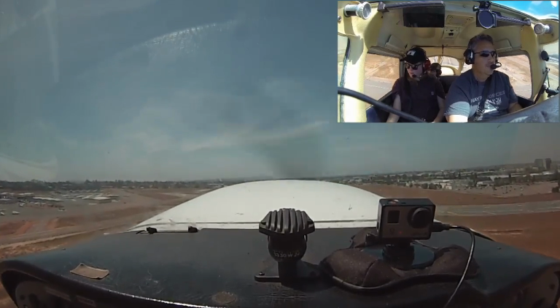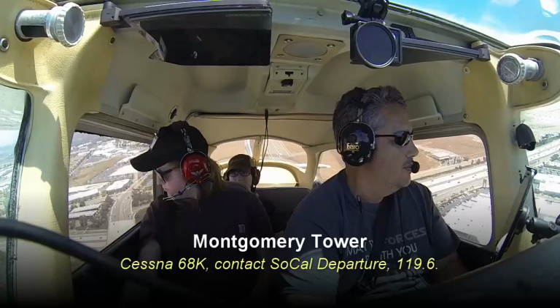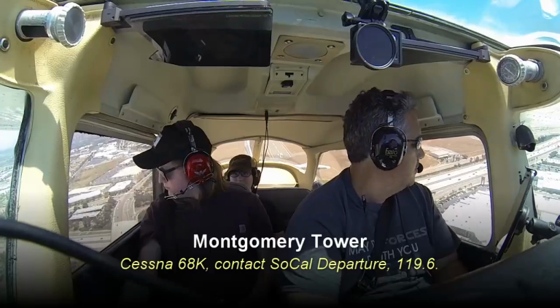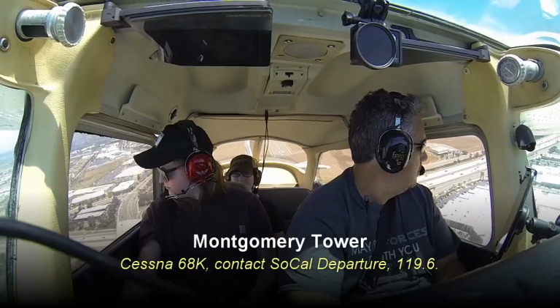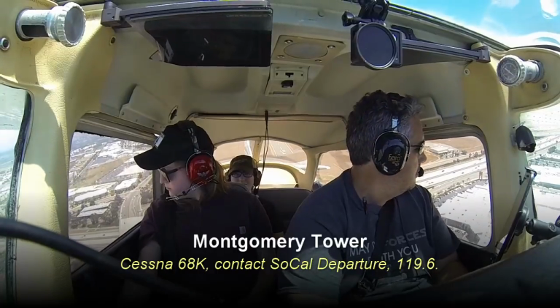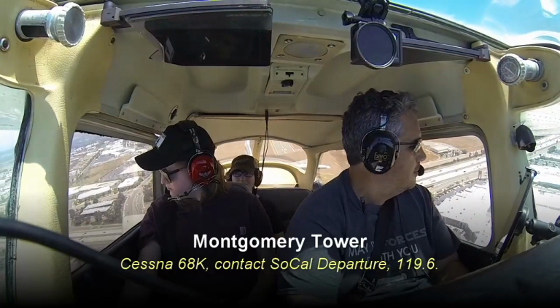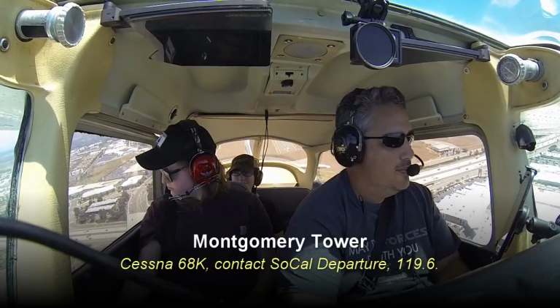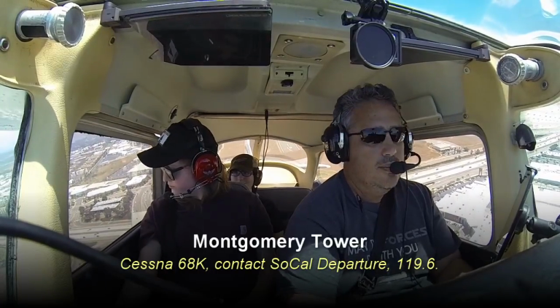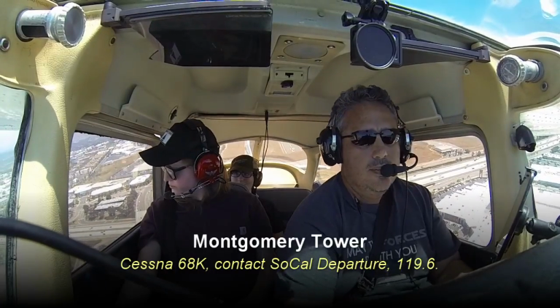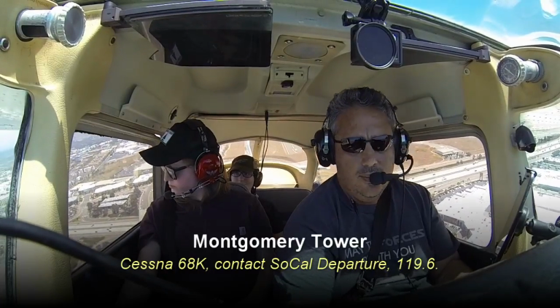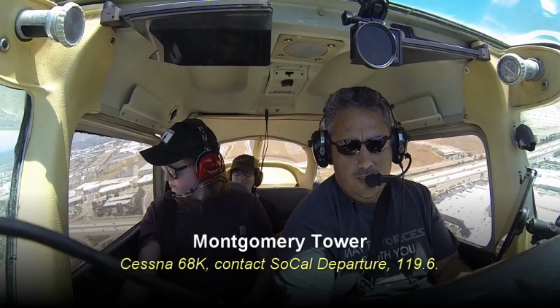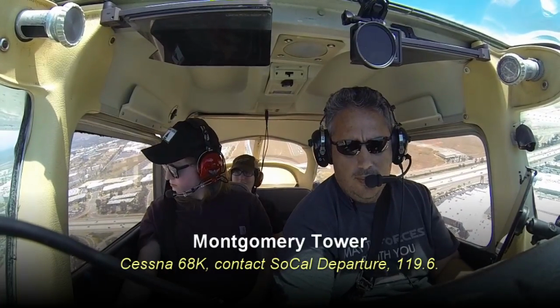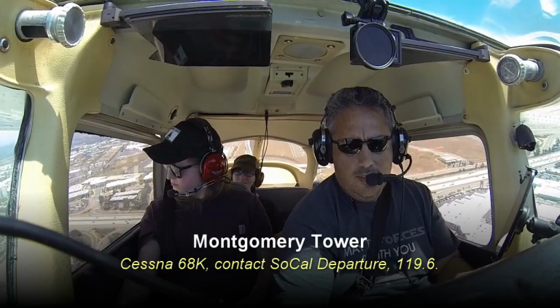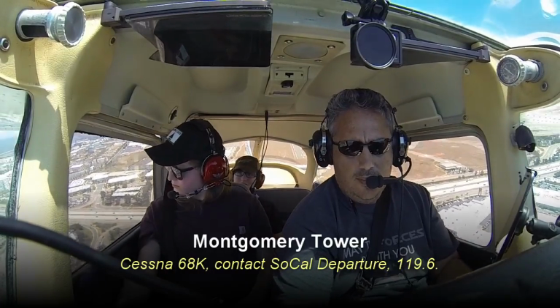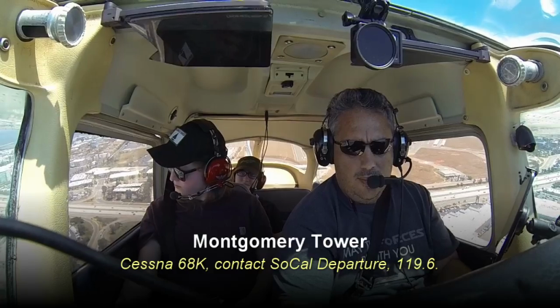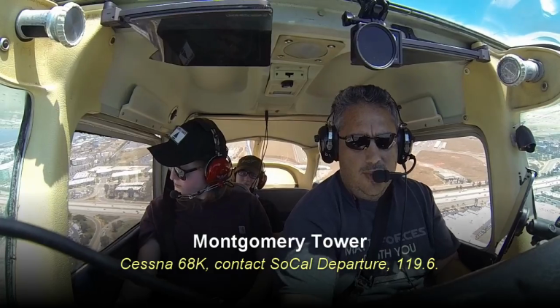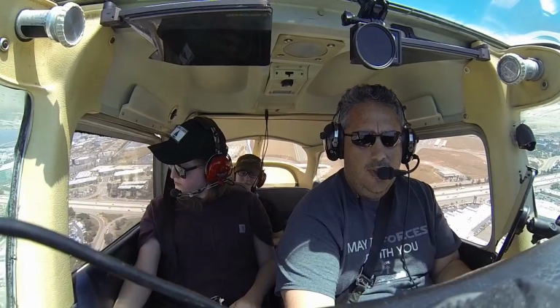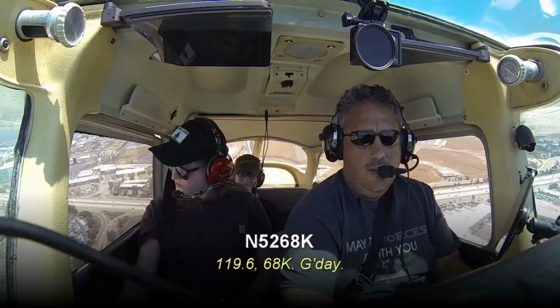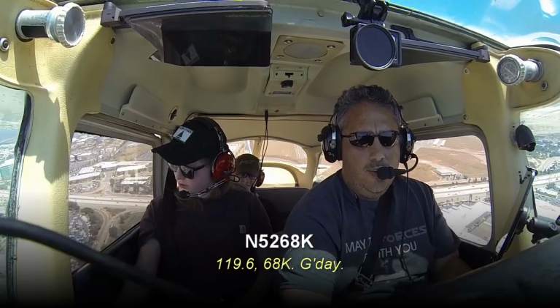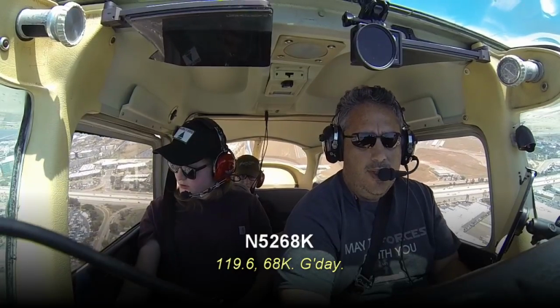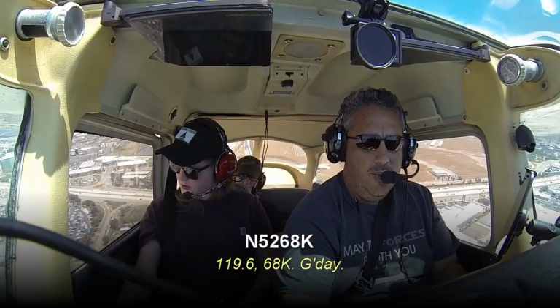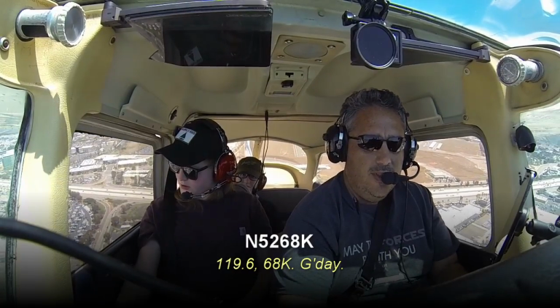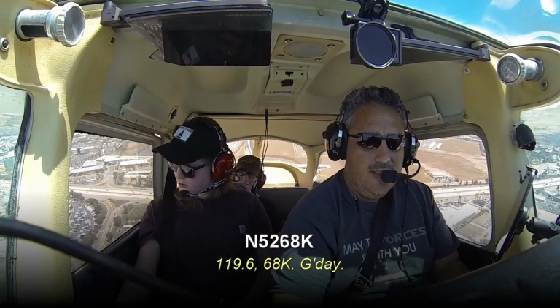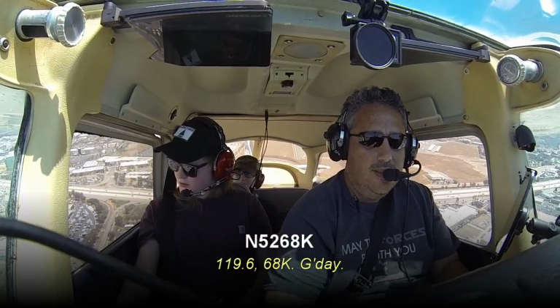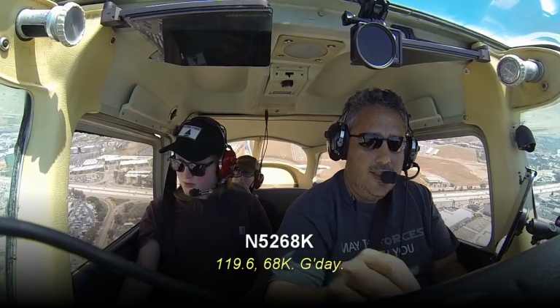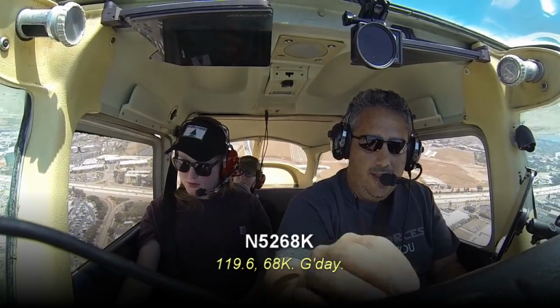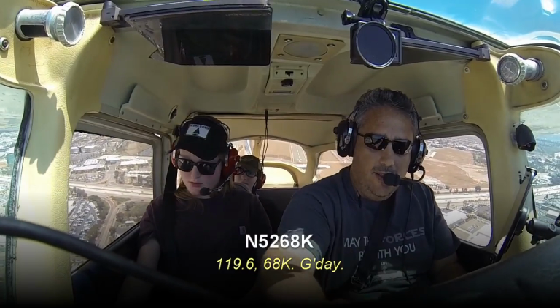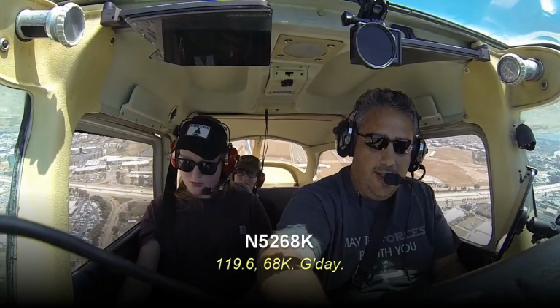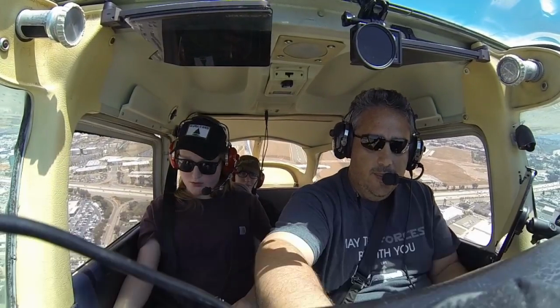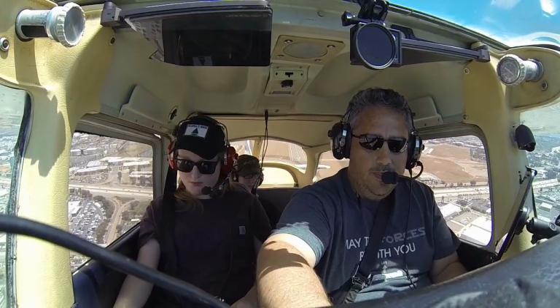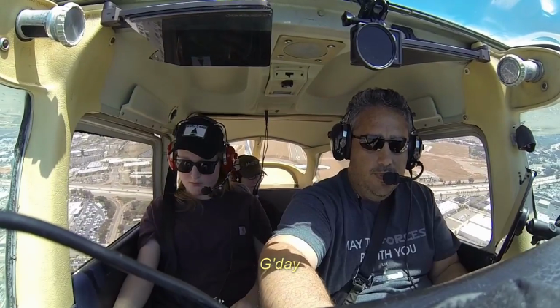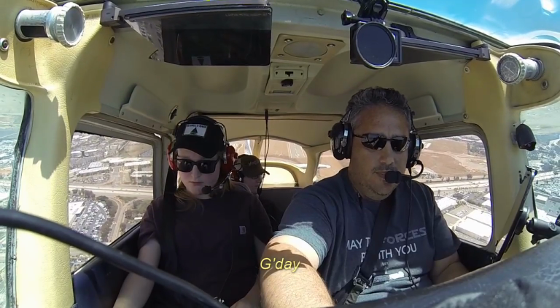This is 68K, contact SoCal departure, 119.6. 119.6, 68K, good day. Good day.